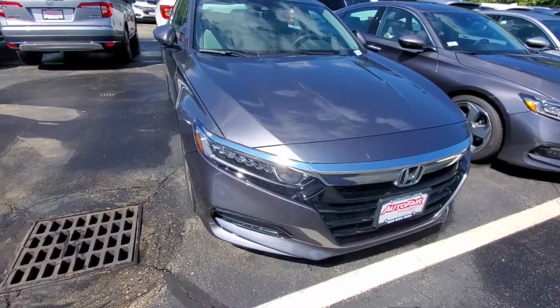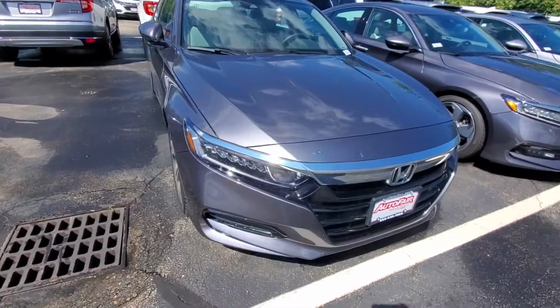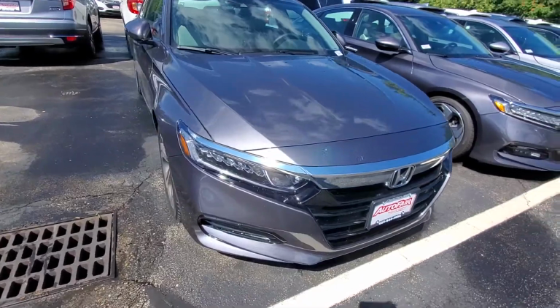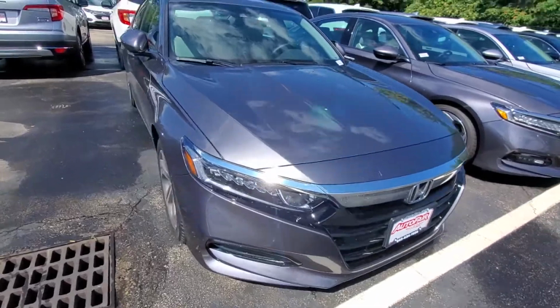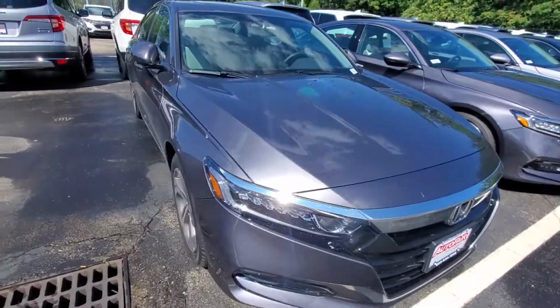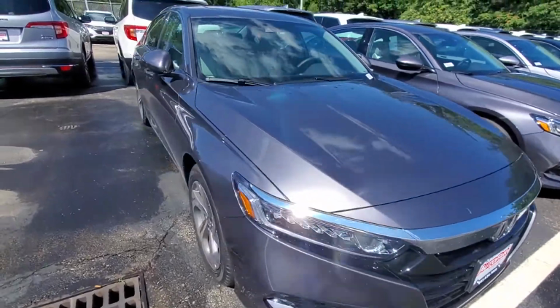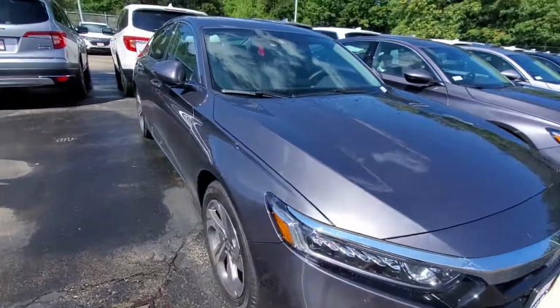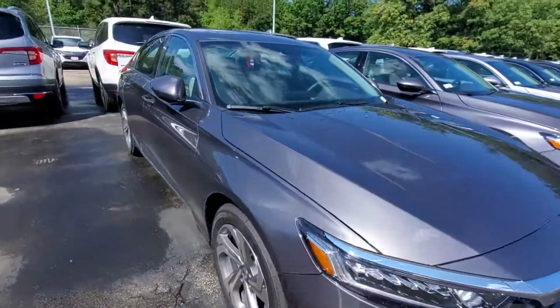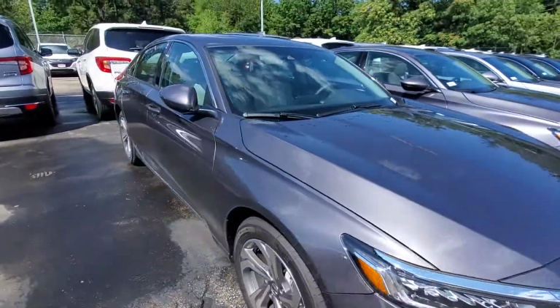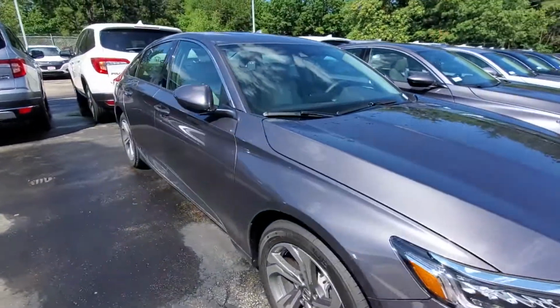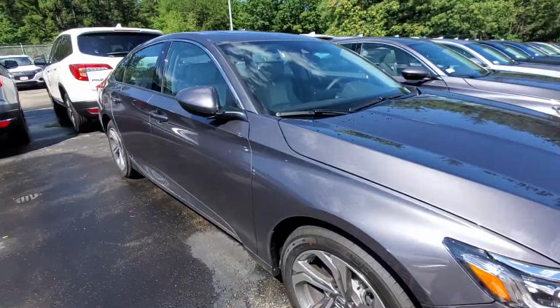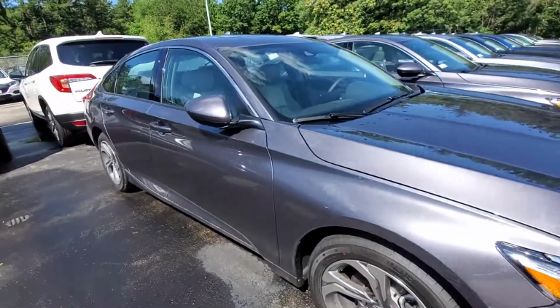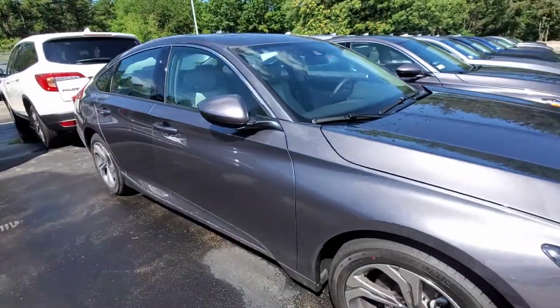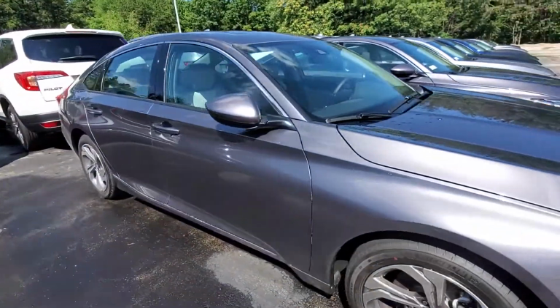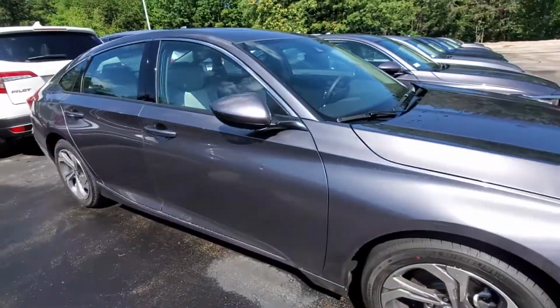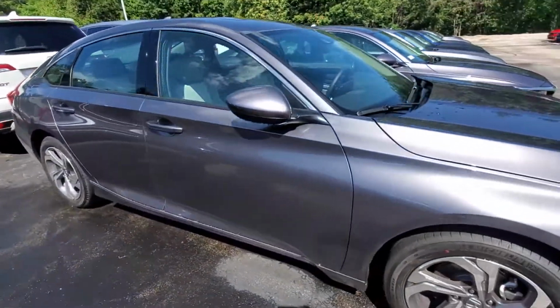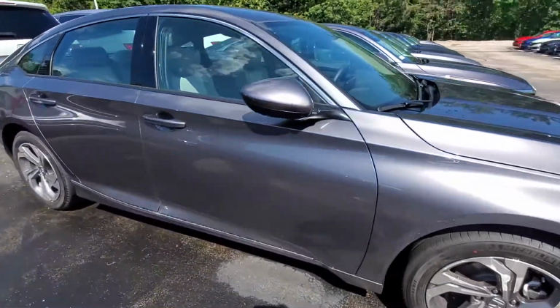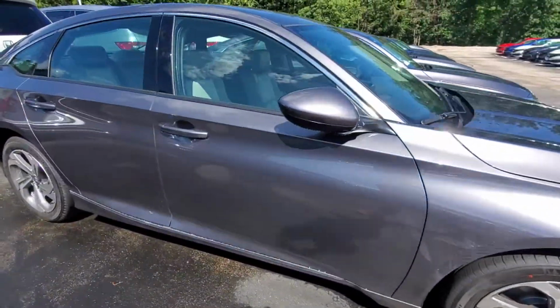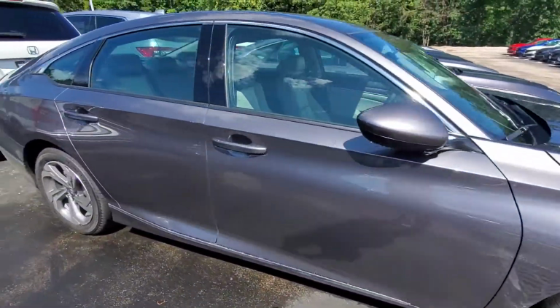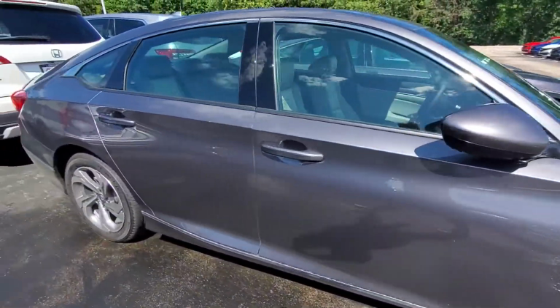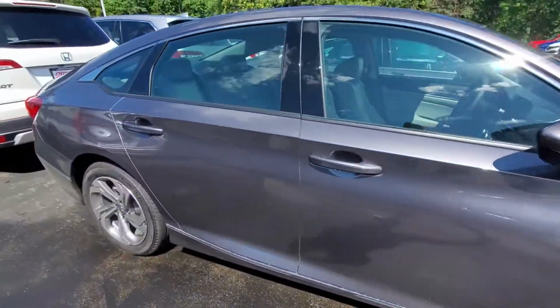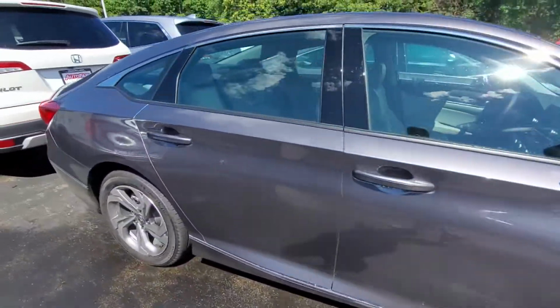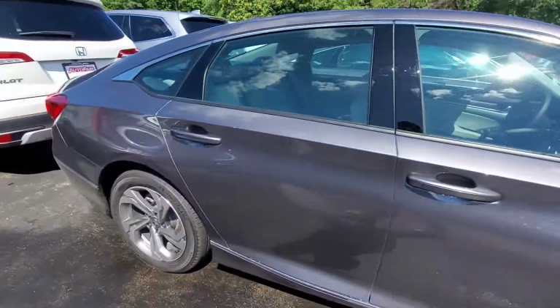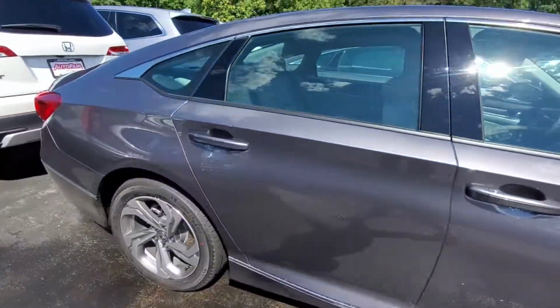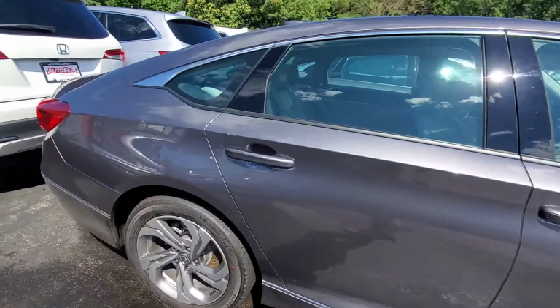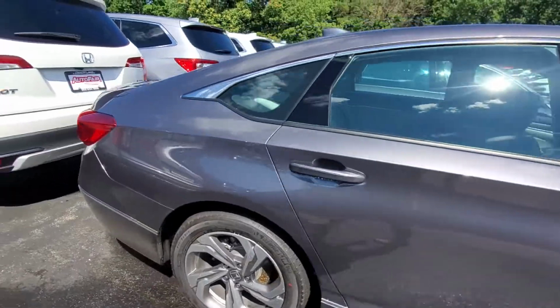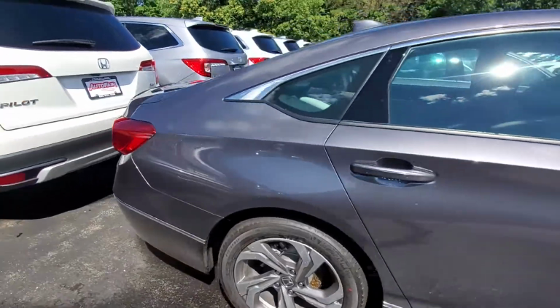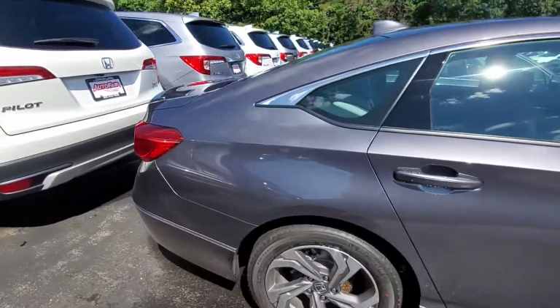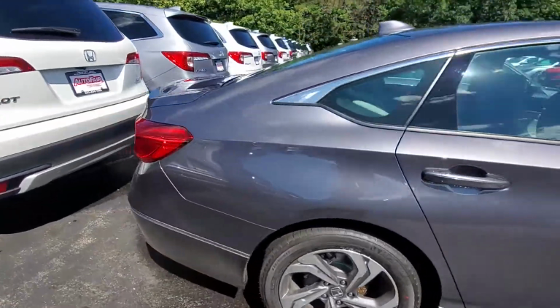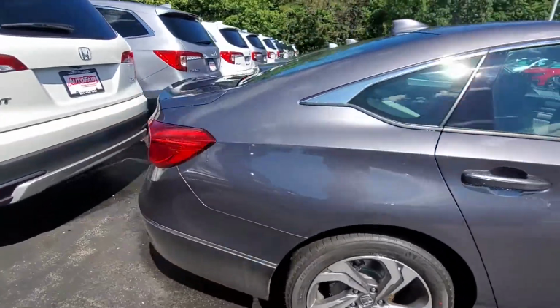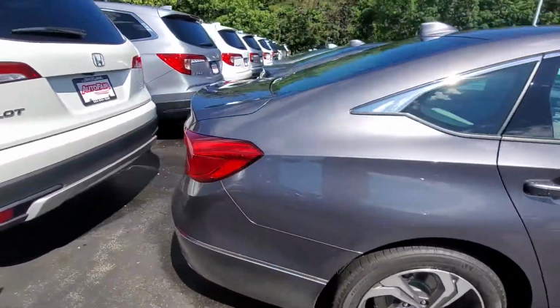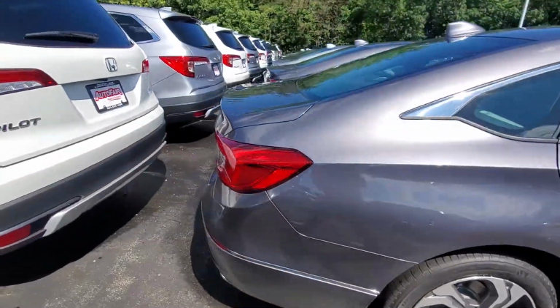Hi Shannon, this is Alex over at Autofair Honda. I just want to send you a quick walk-around video of the 2020 Honda Accord that you inquired about online.